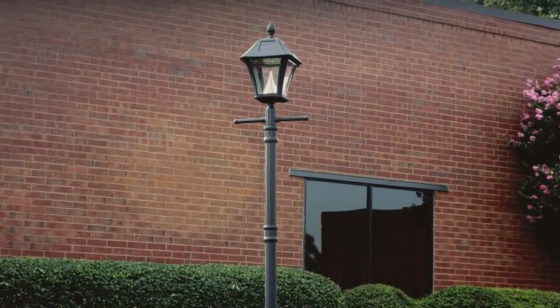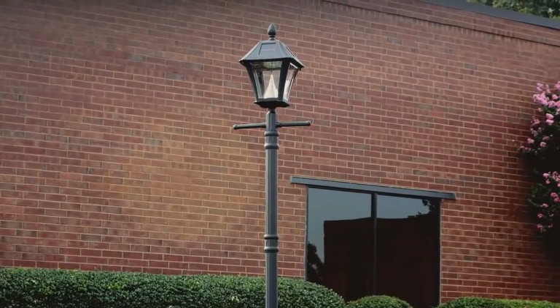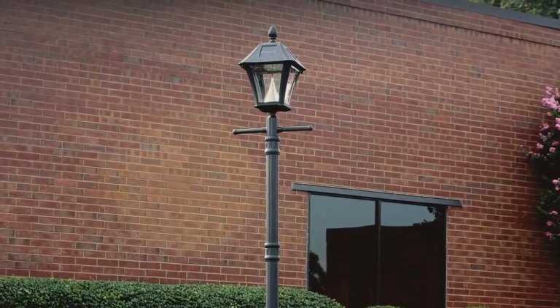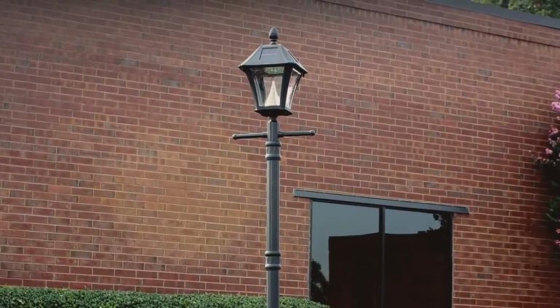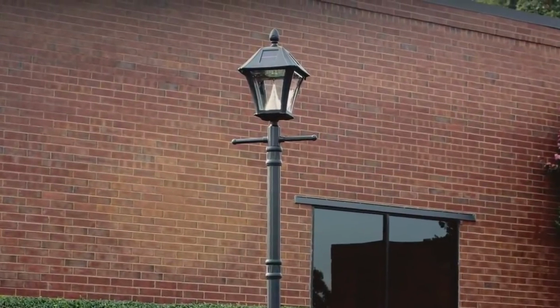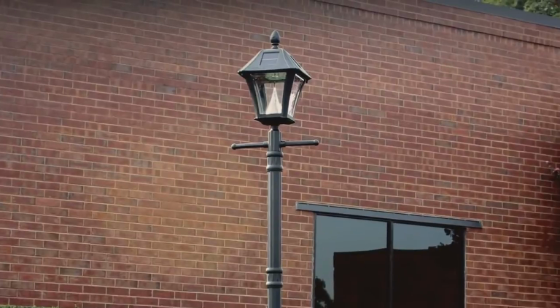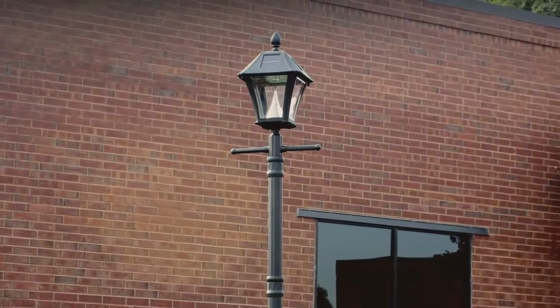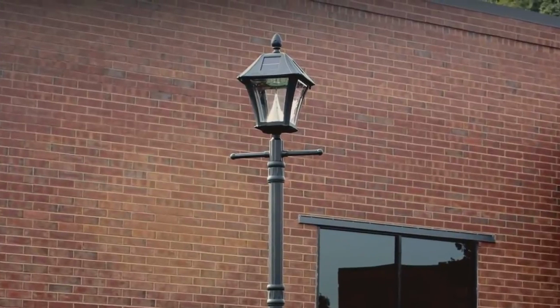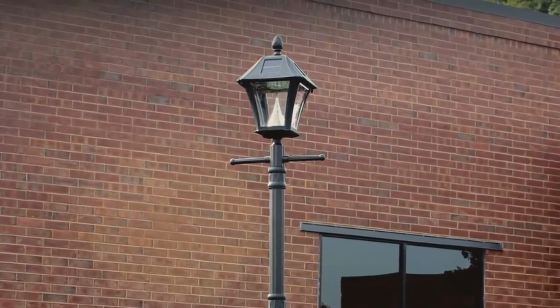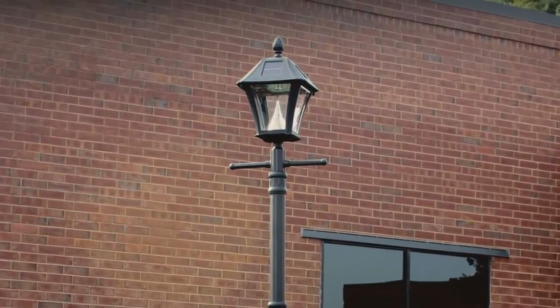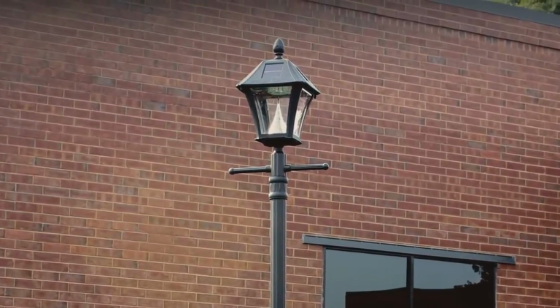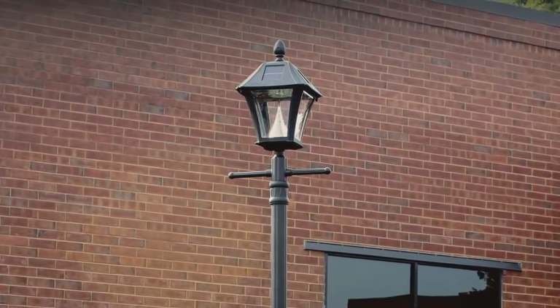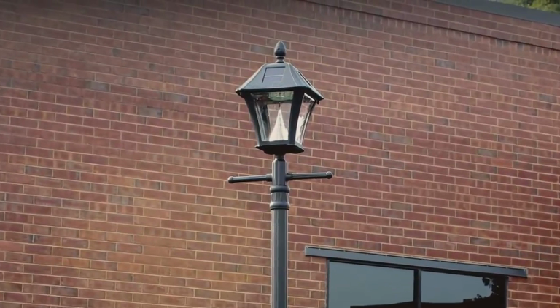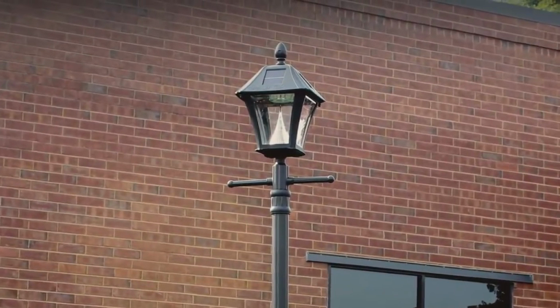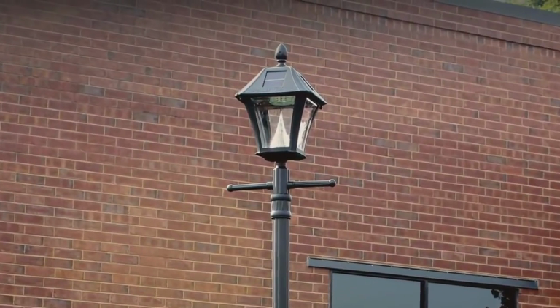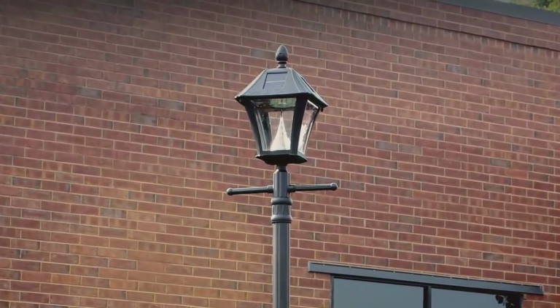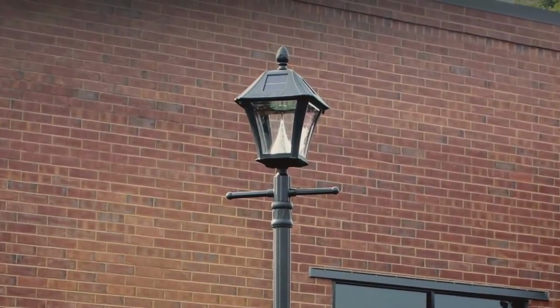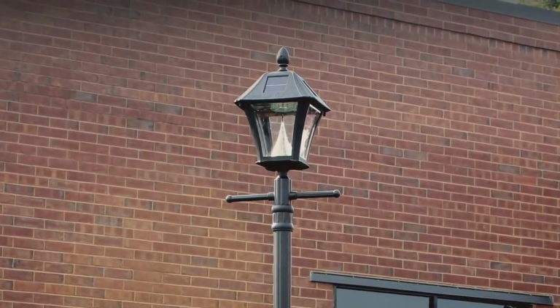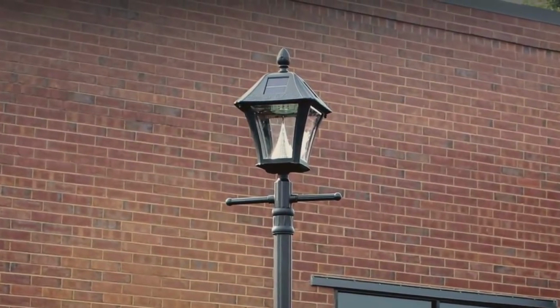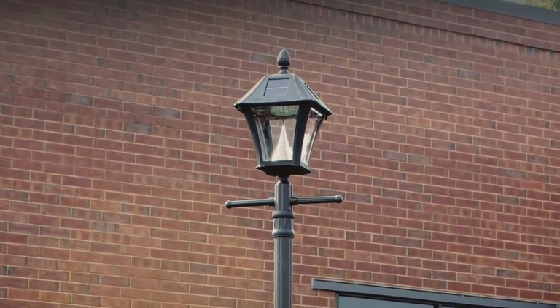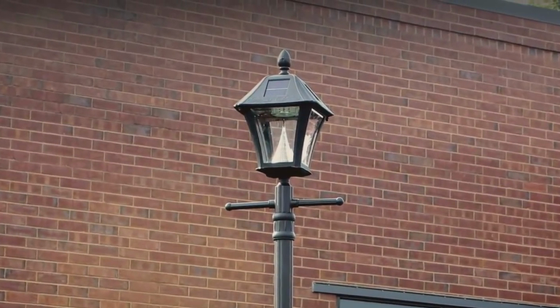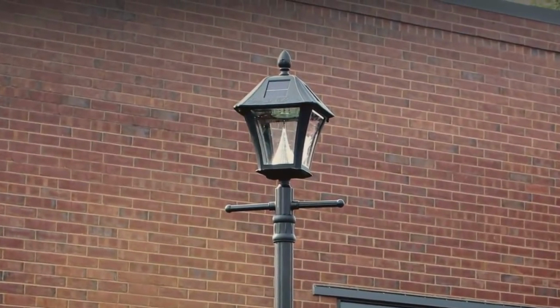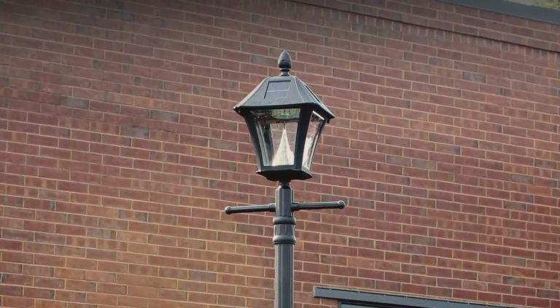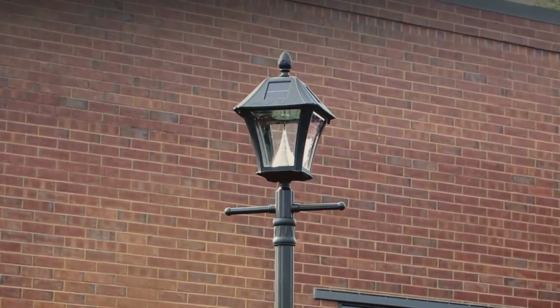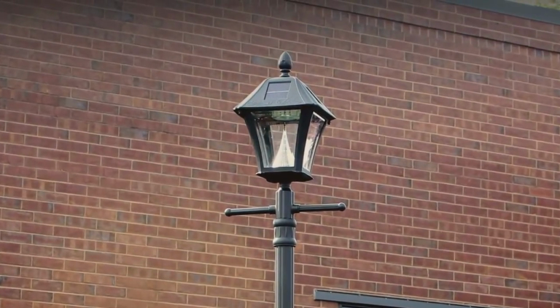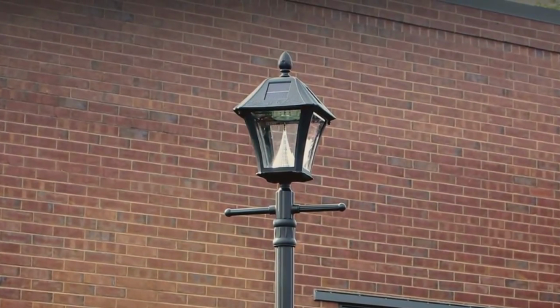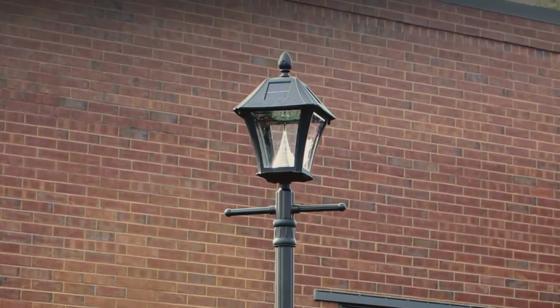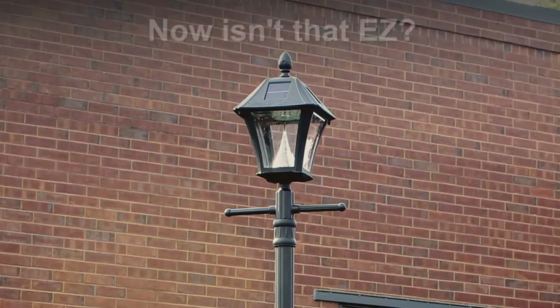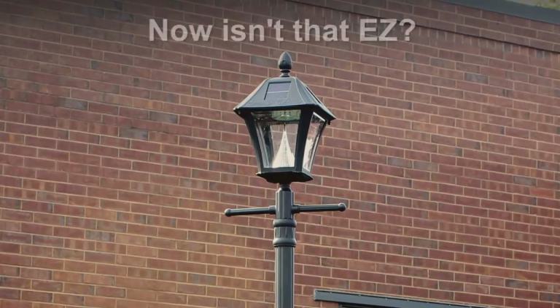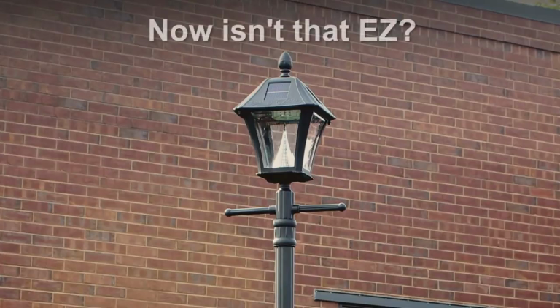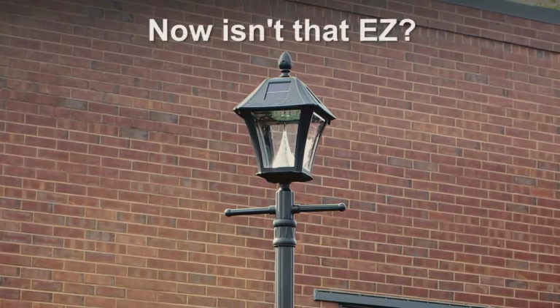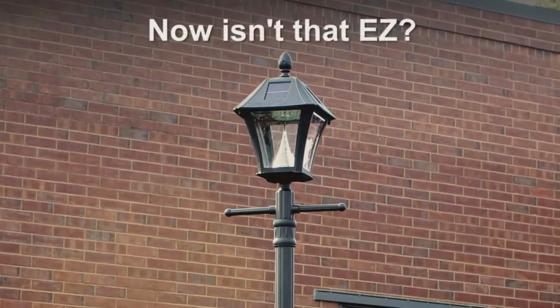Your new Gamasonic Baytown Solar Lamp with patented cone reflector is now ready to use. Now isn't that easy?